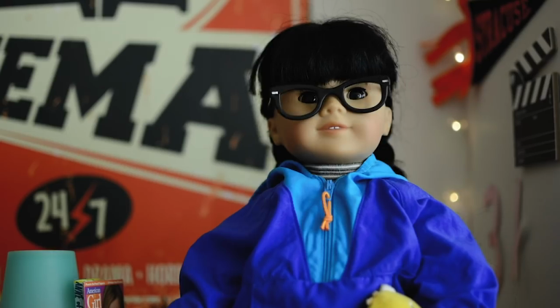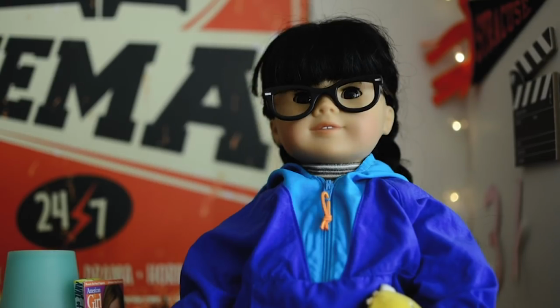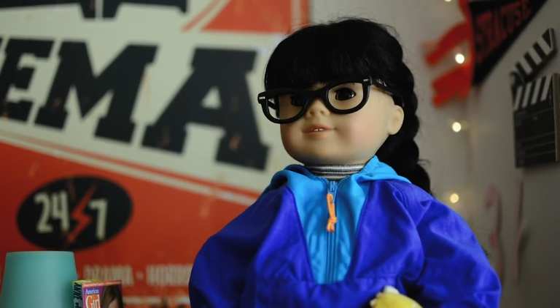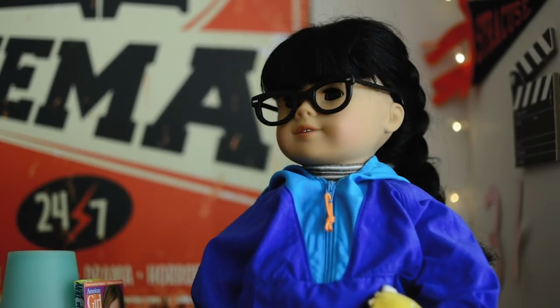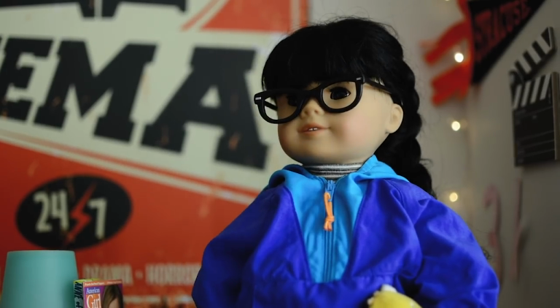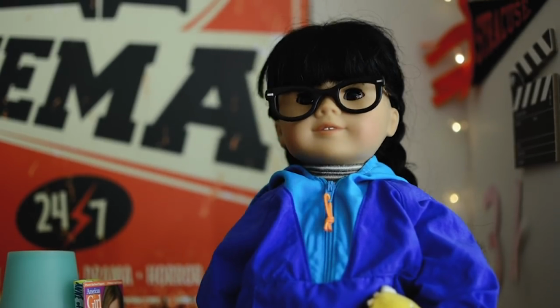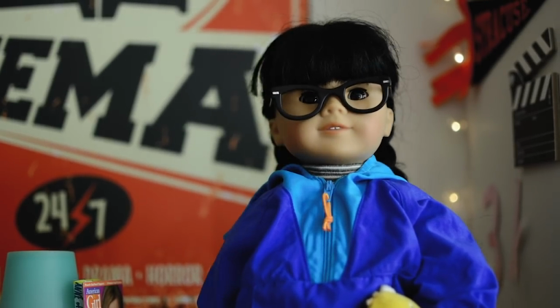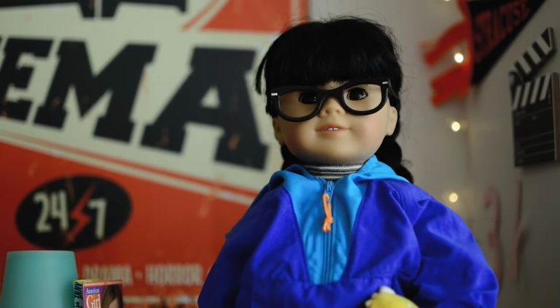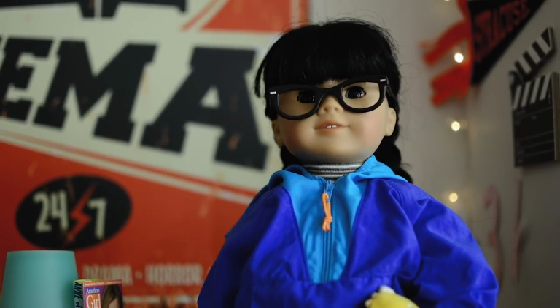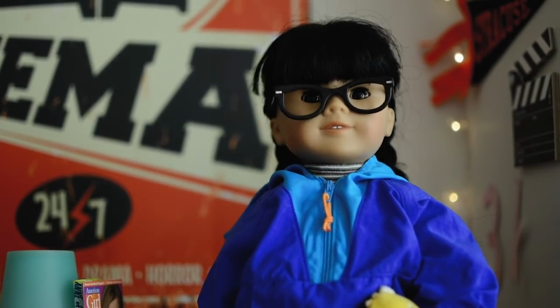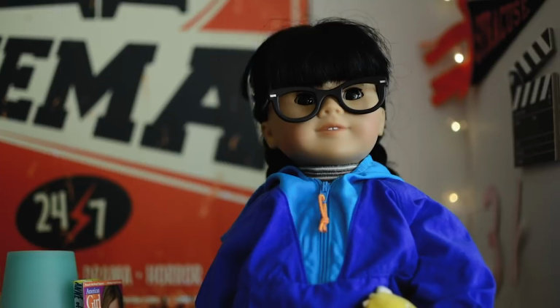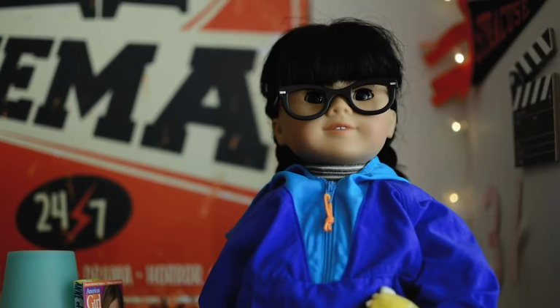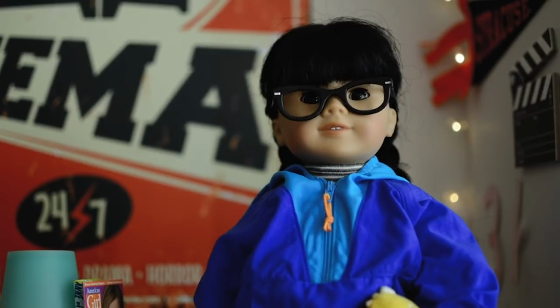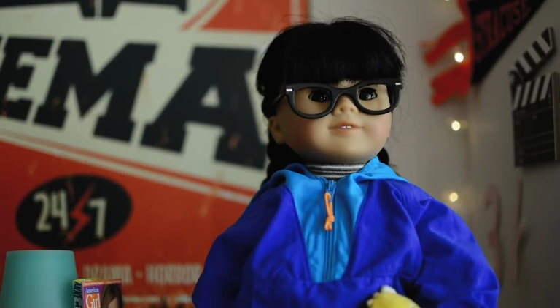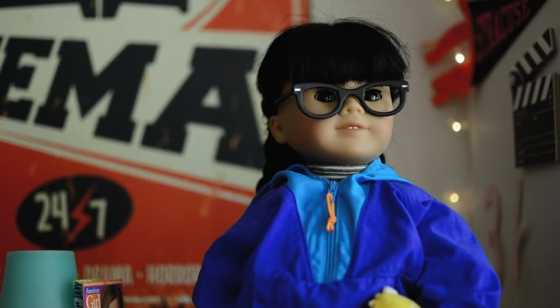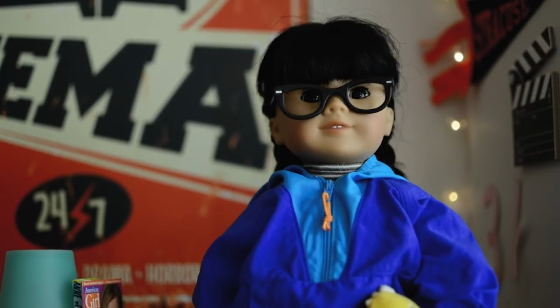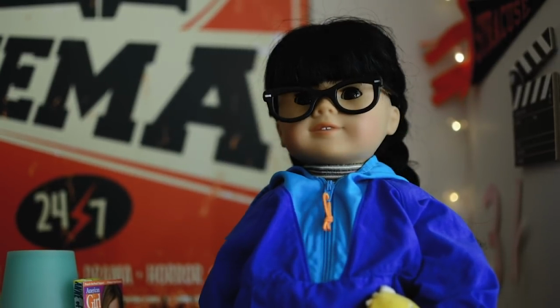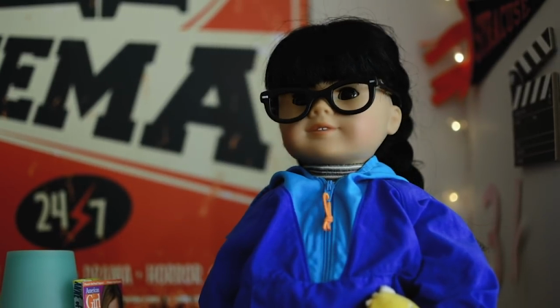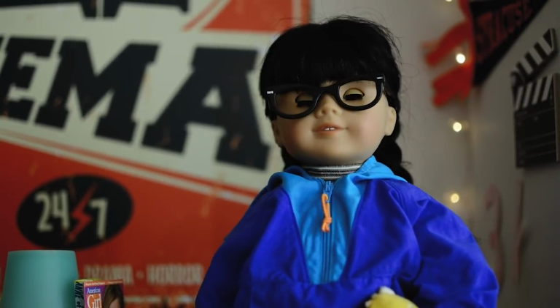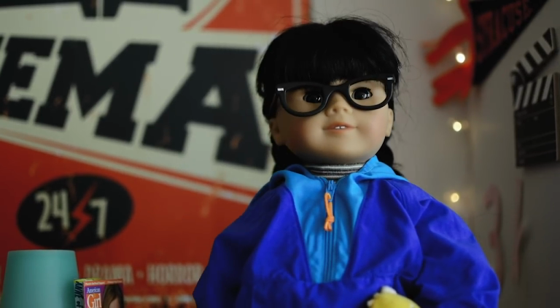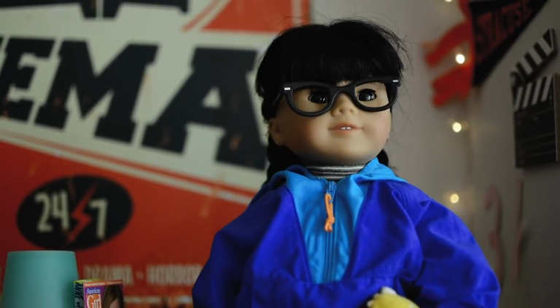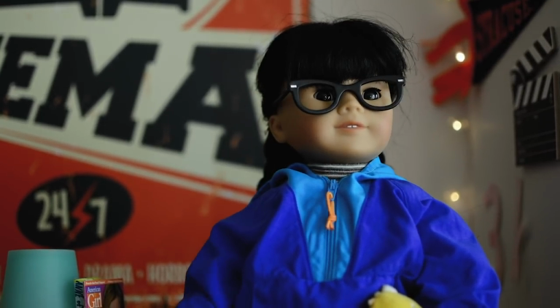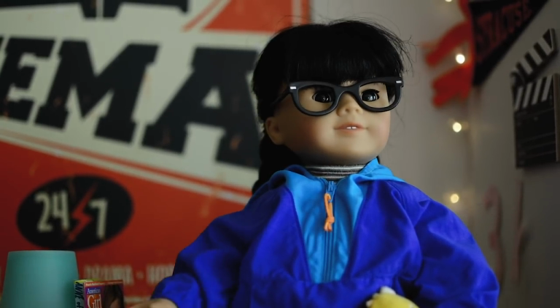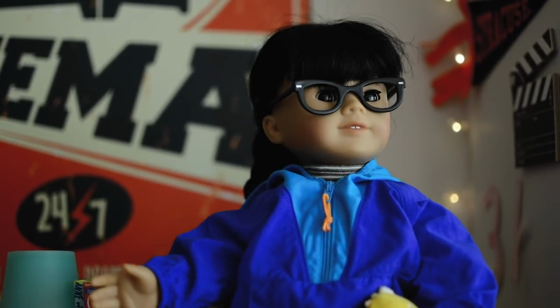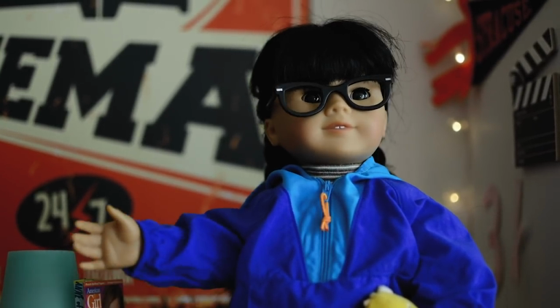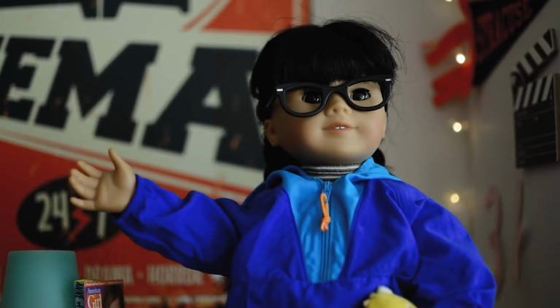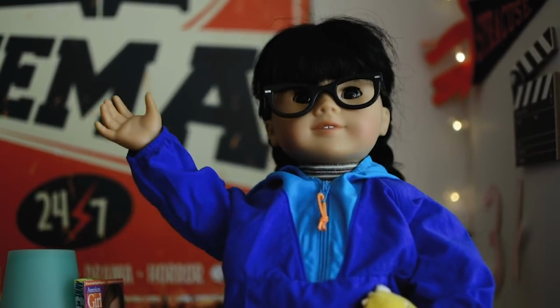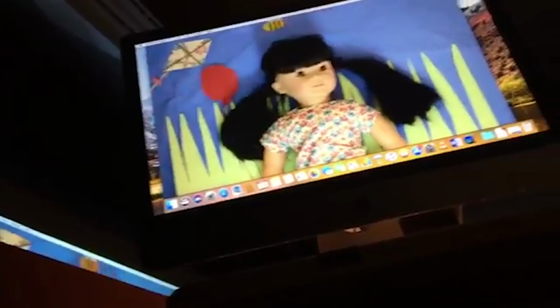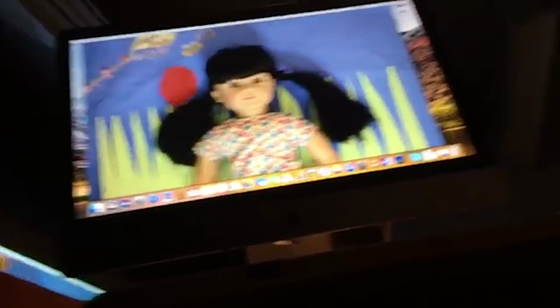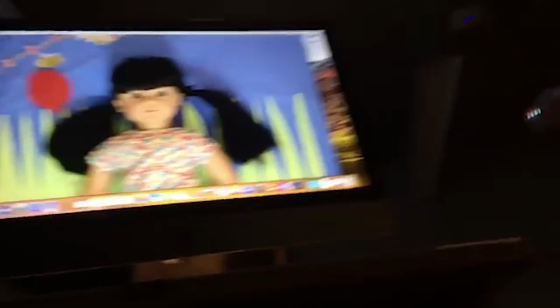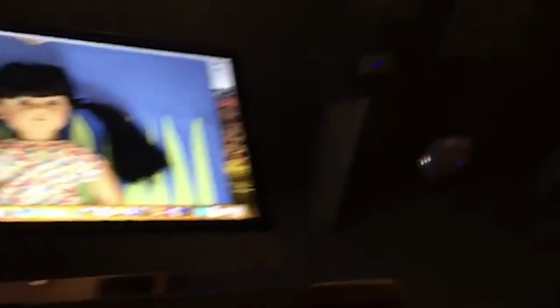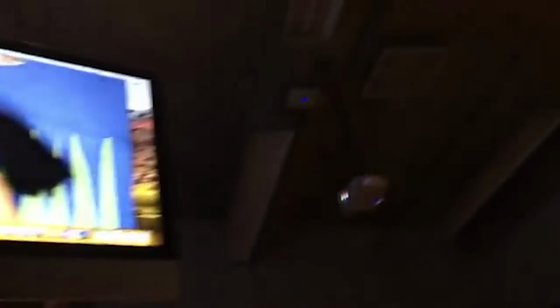We also do critiques and questions, so this next part is them asking basically how the American Girl doll works and how I was going to do the rest of the video.